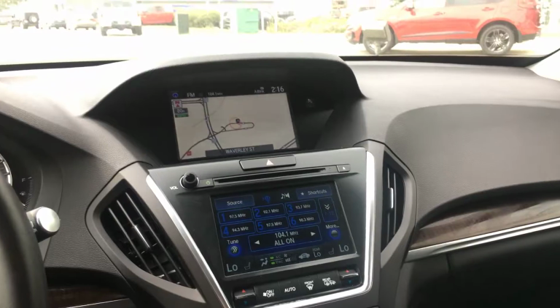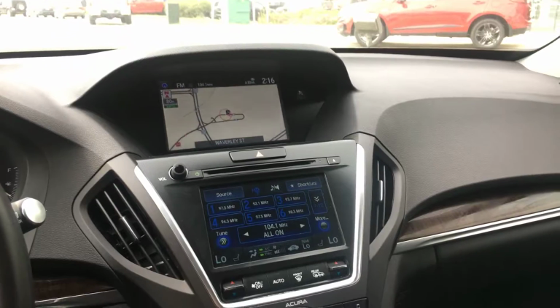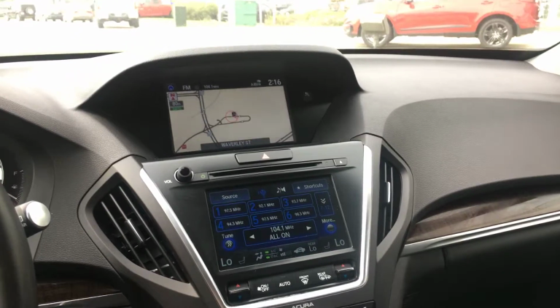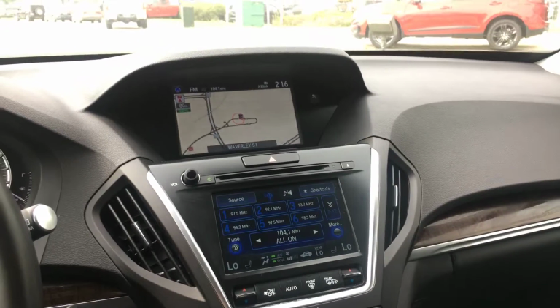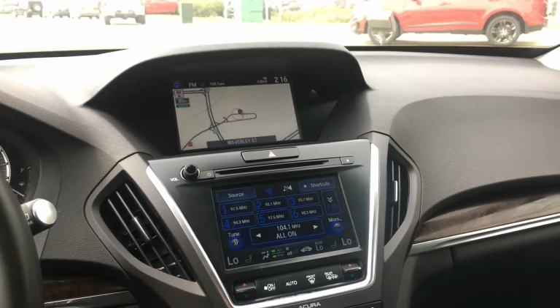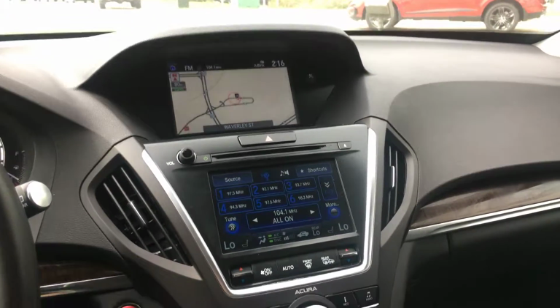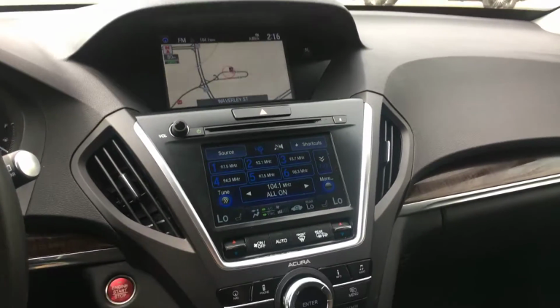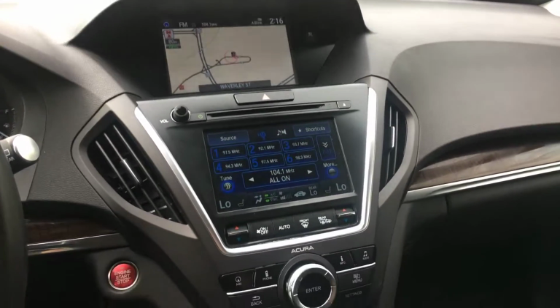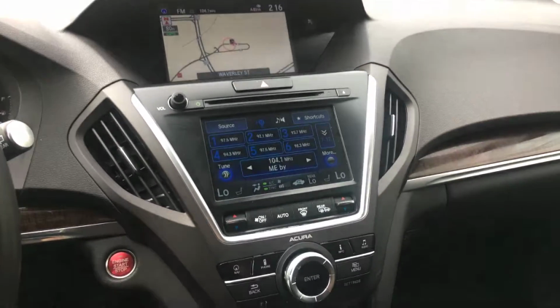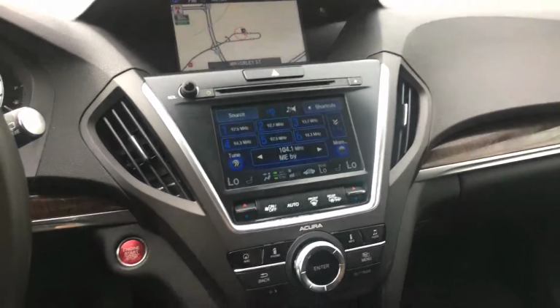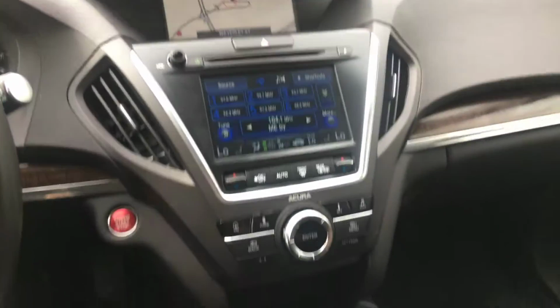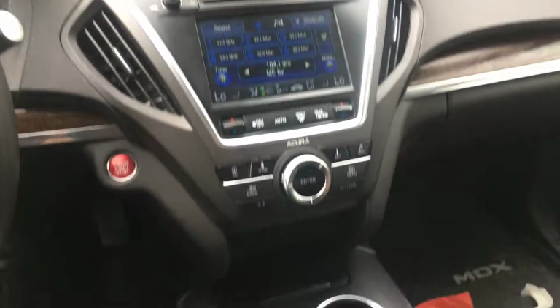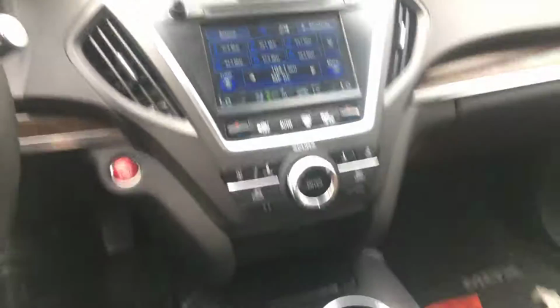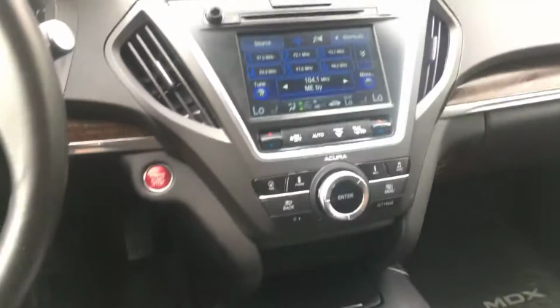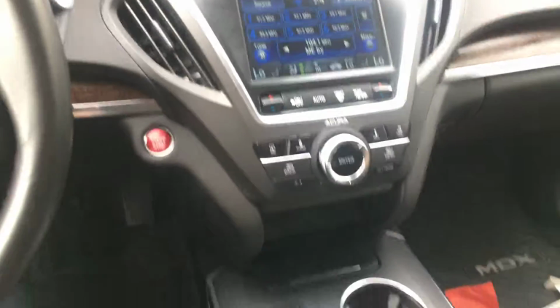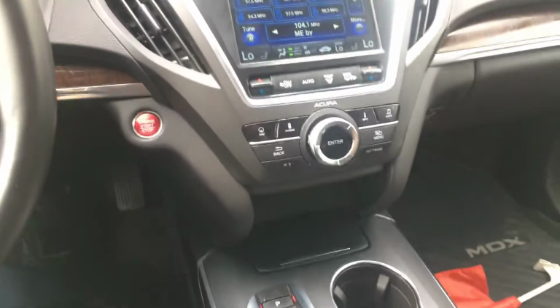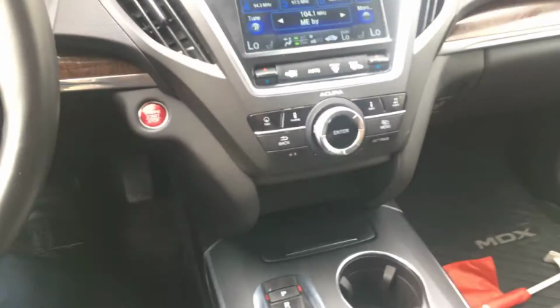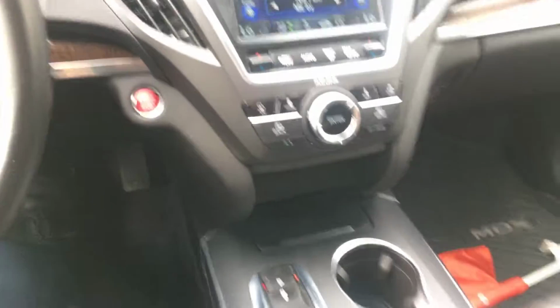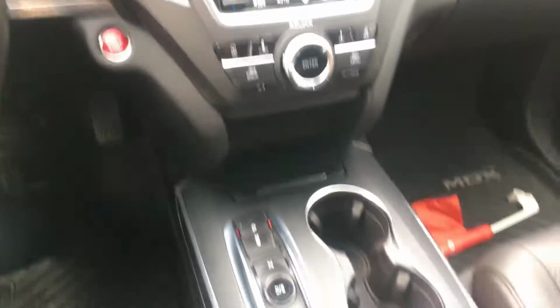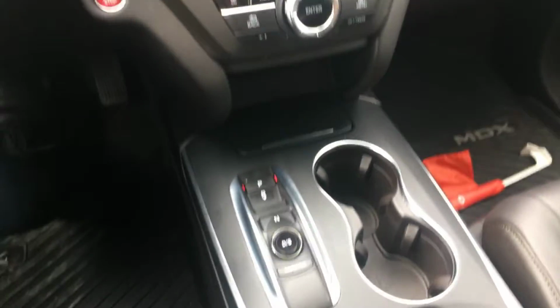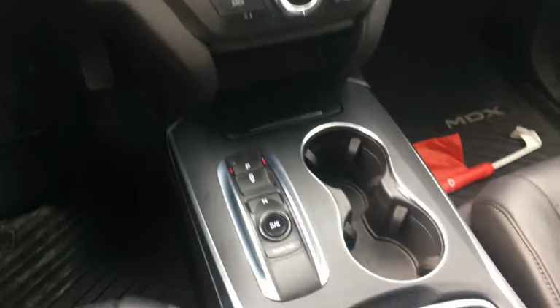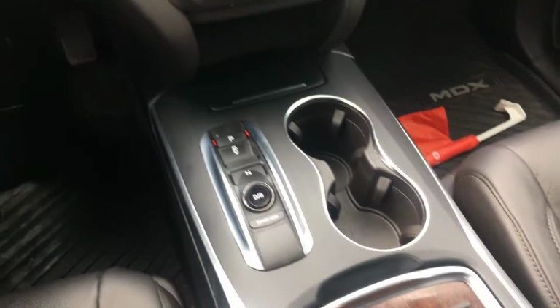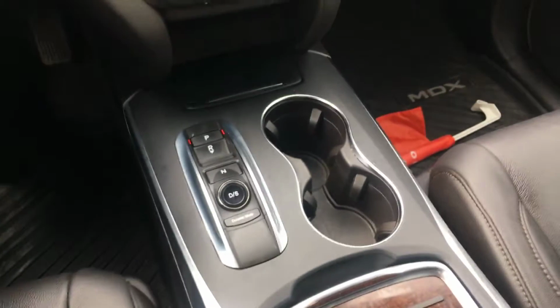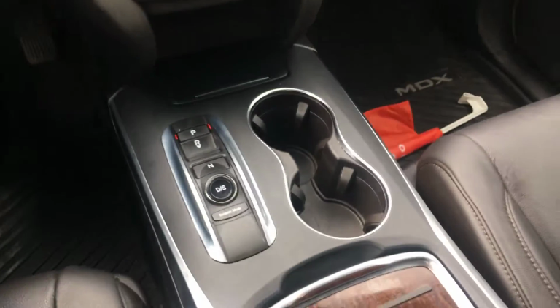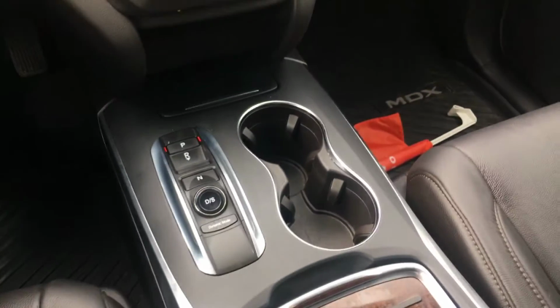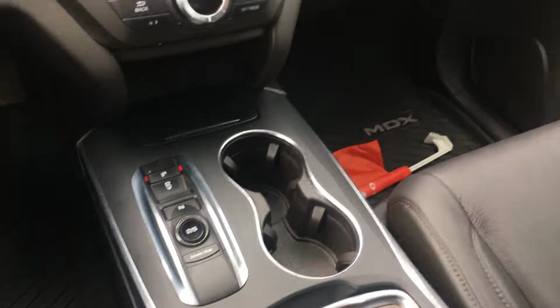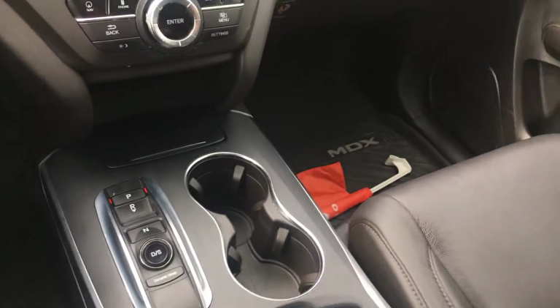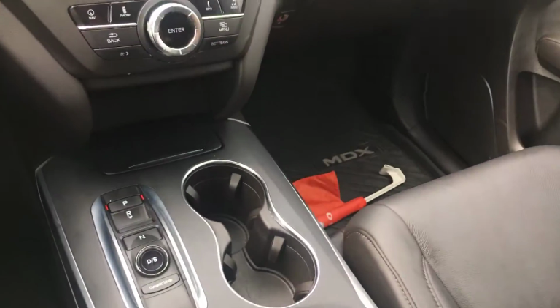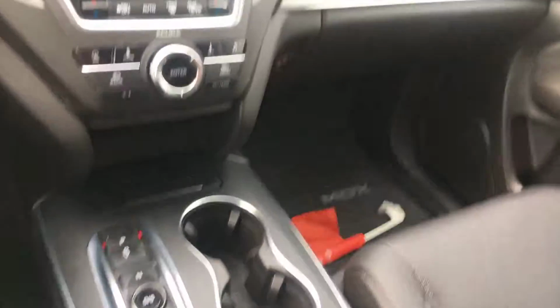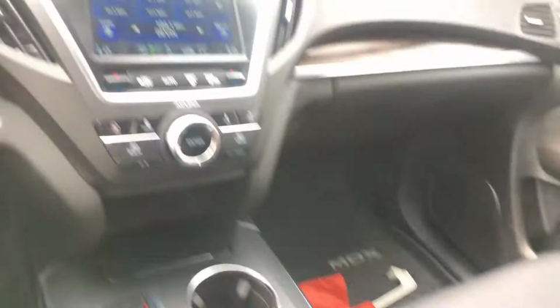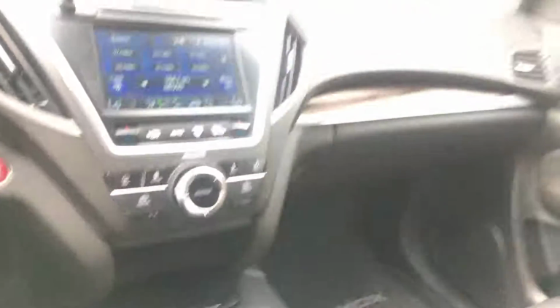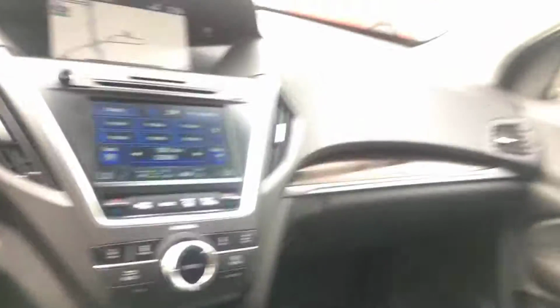The middle screen is a touchscreen for navigation. It's got a heated steering wheel, heated seats, and a 9-speed transmission.